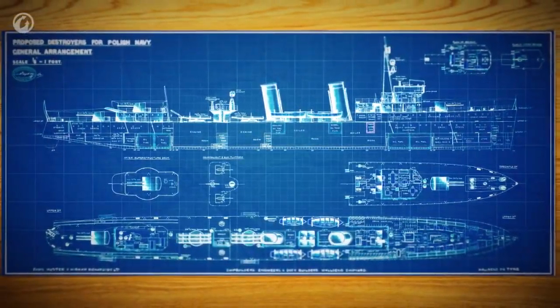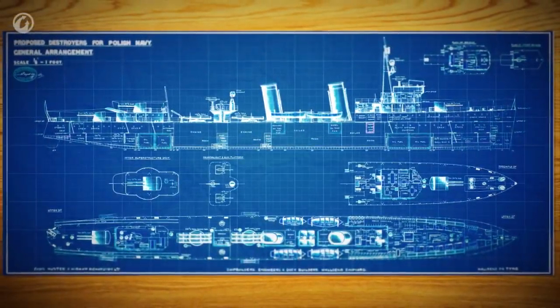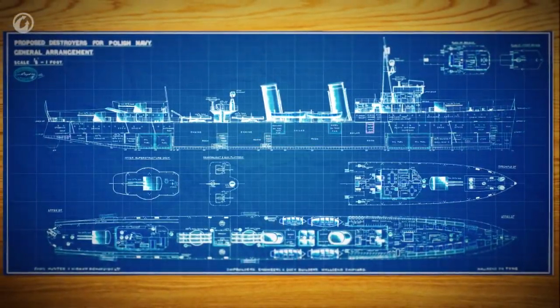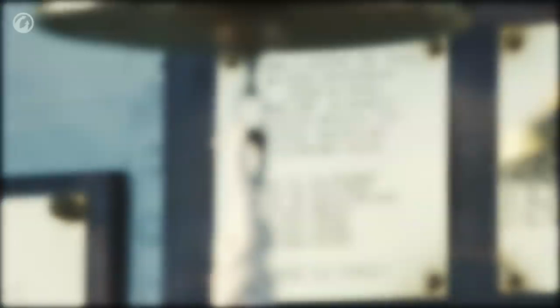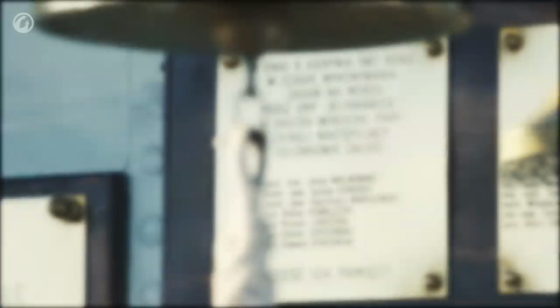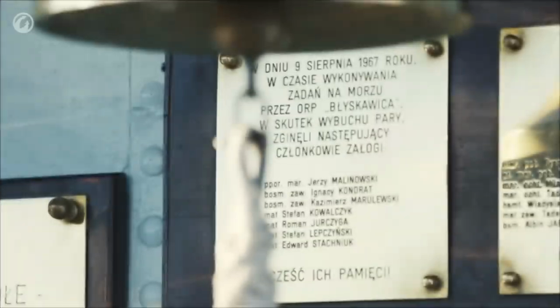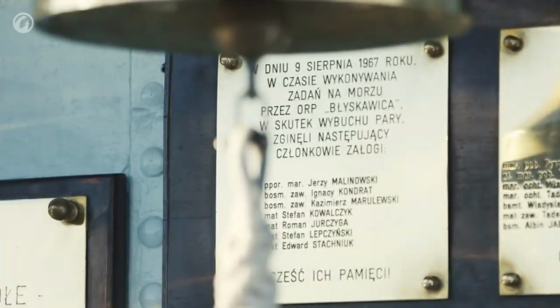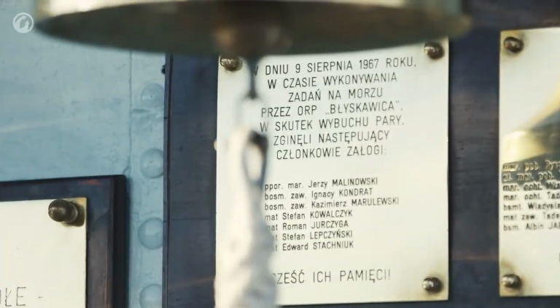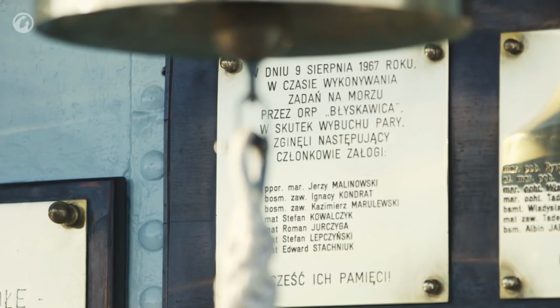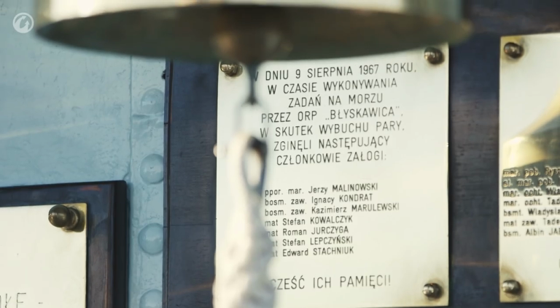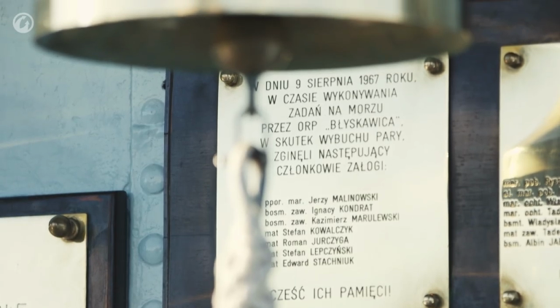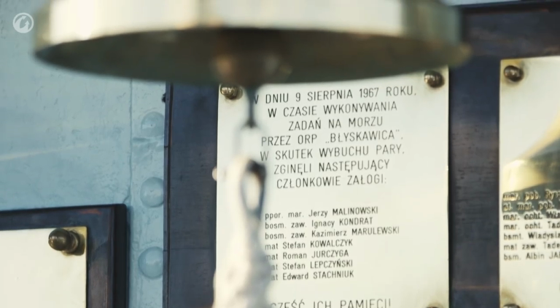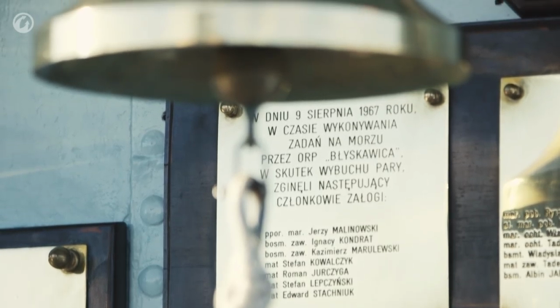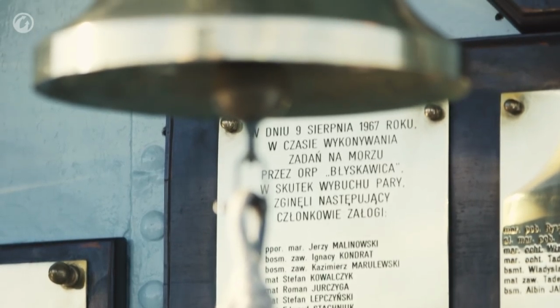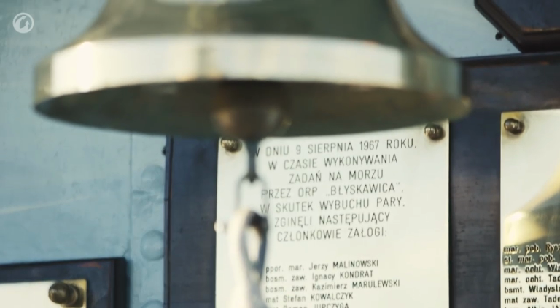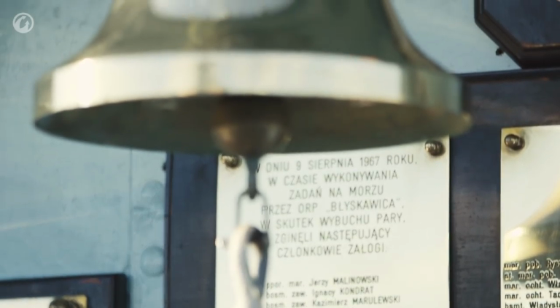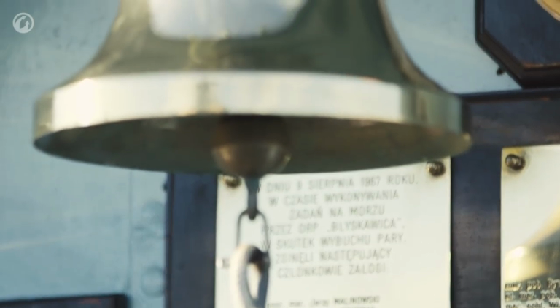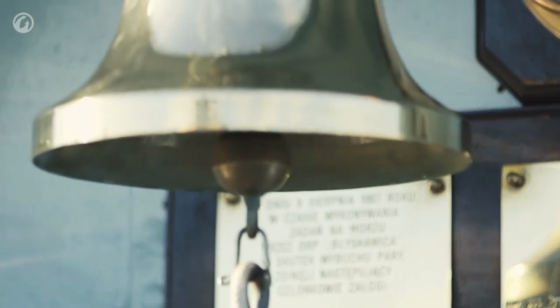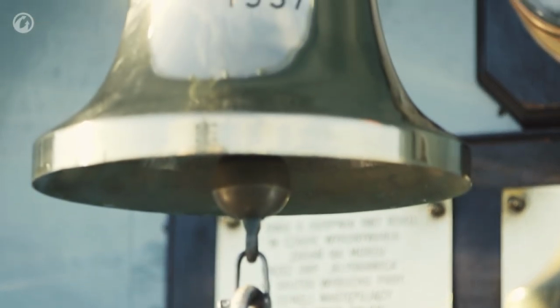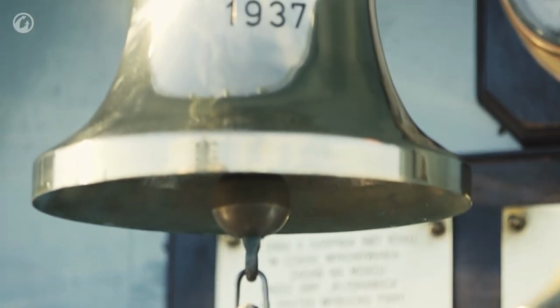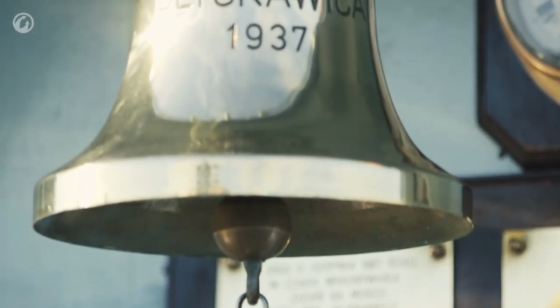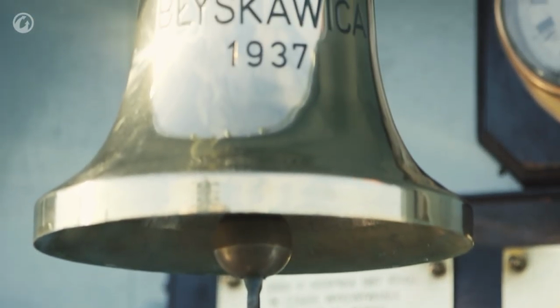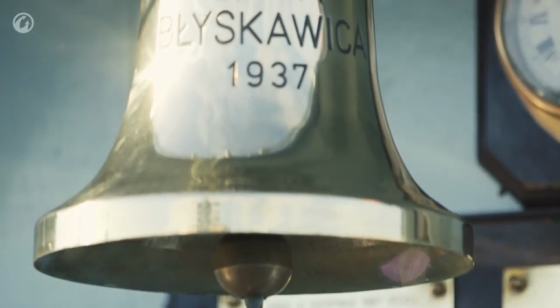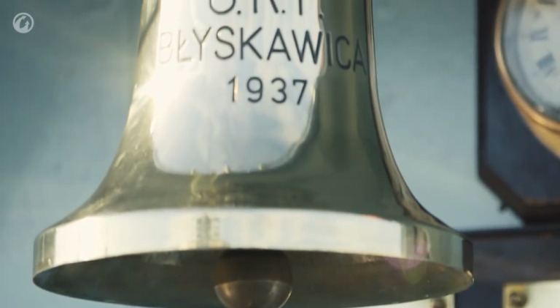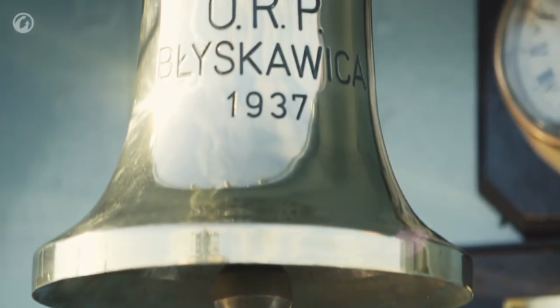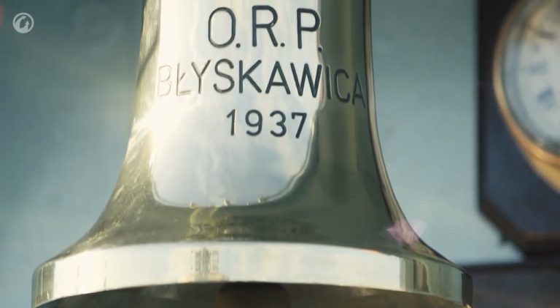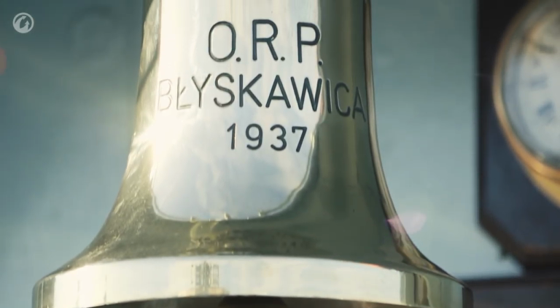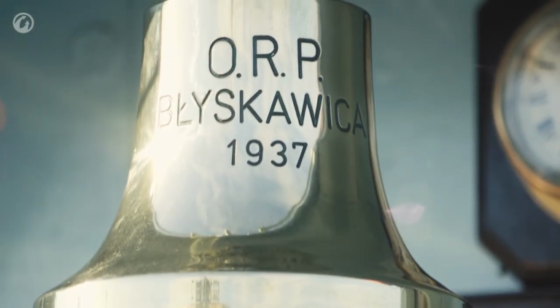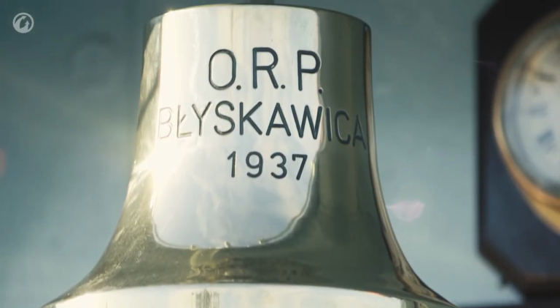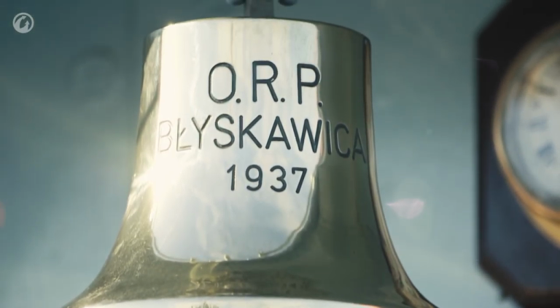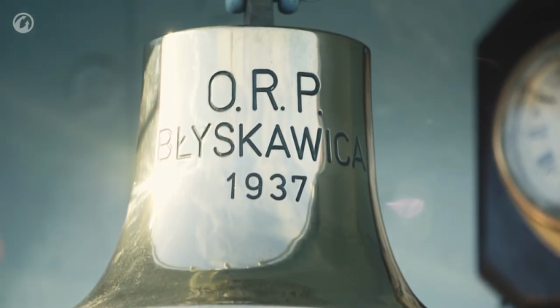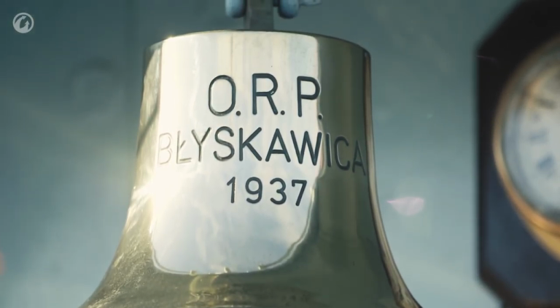Two more ships were ordered from J. Samuel White, but the ships were never laid down due to the outbreak of World War II.